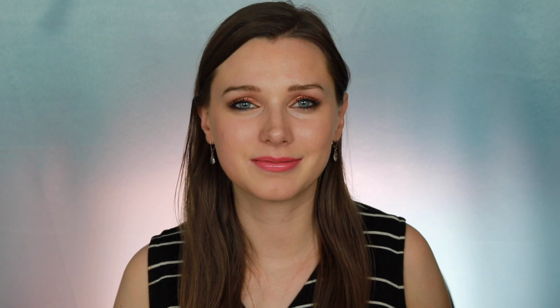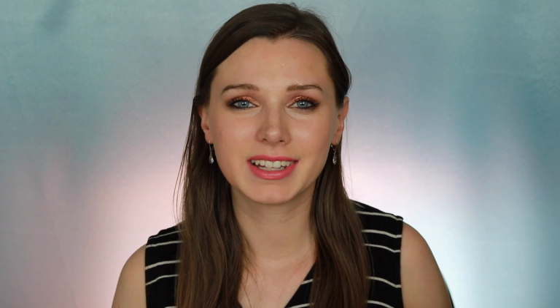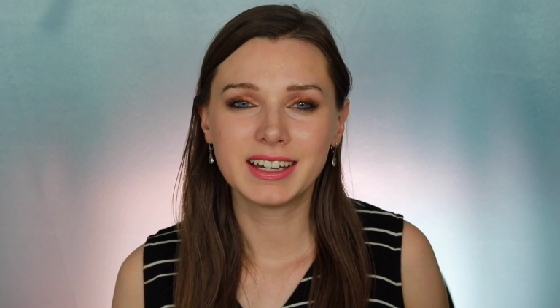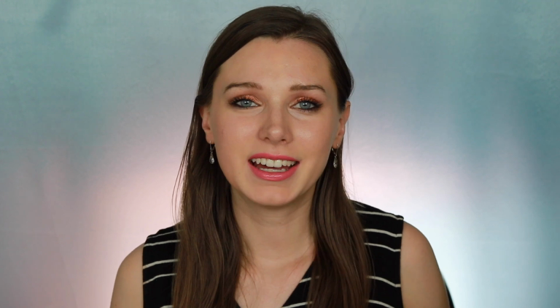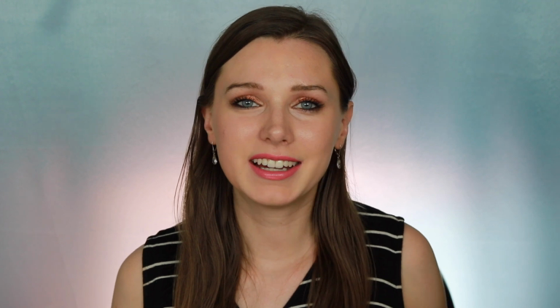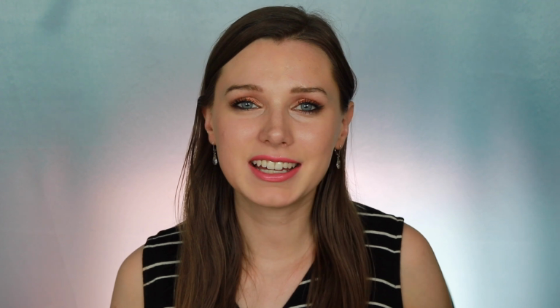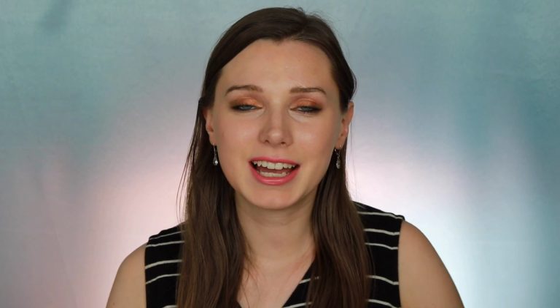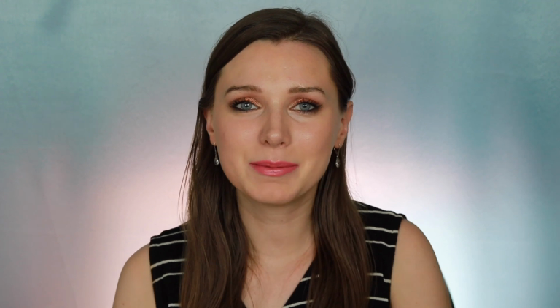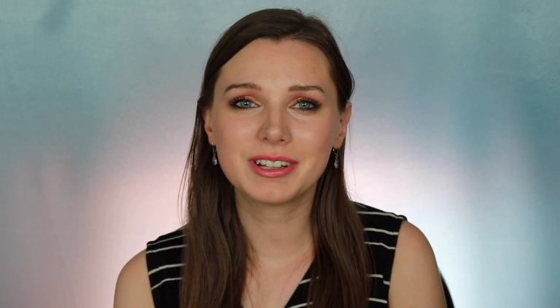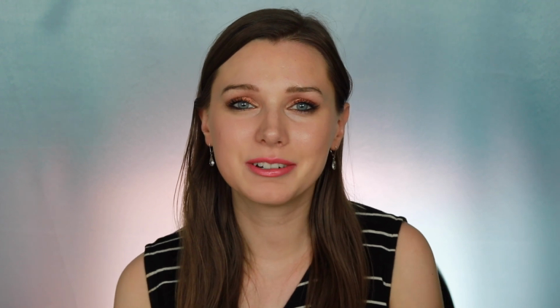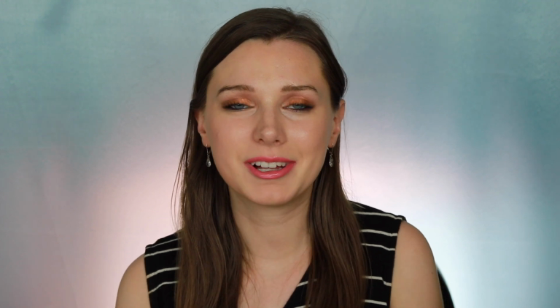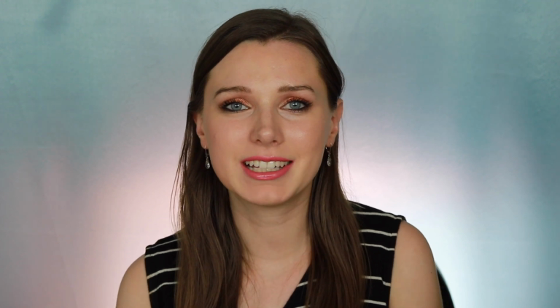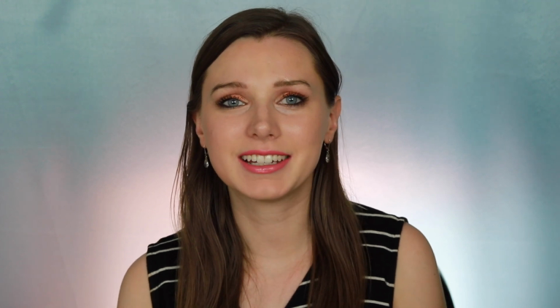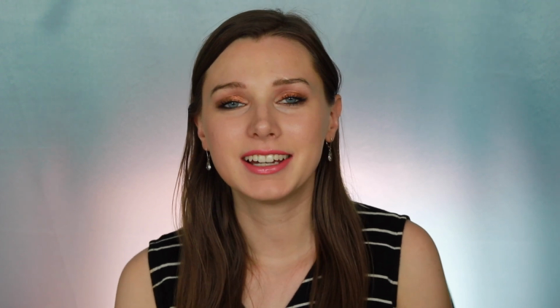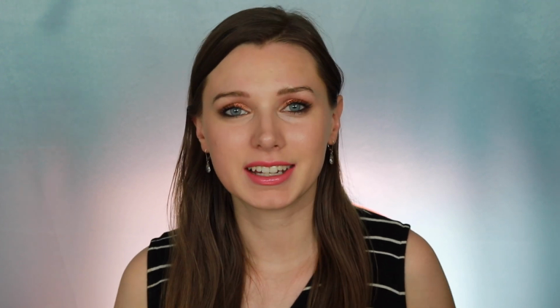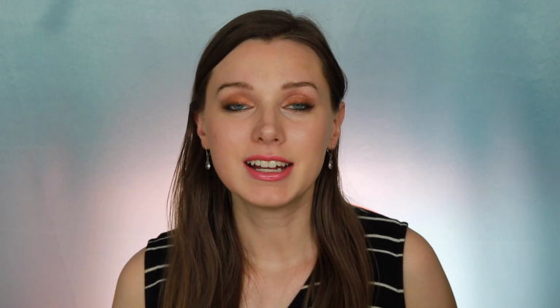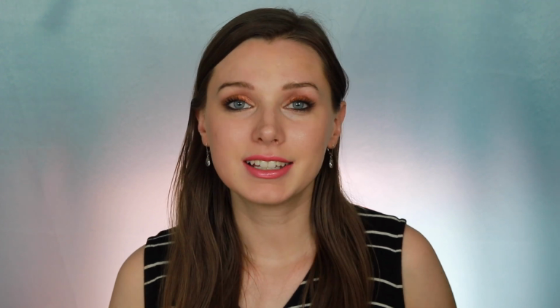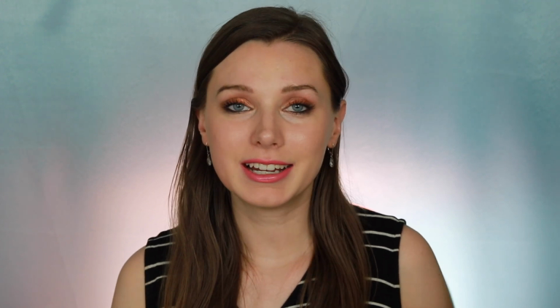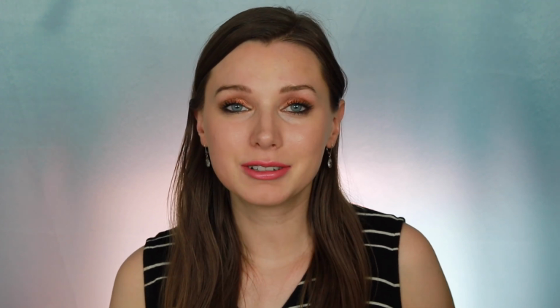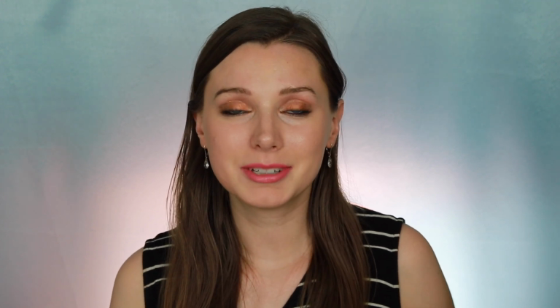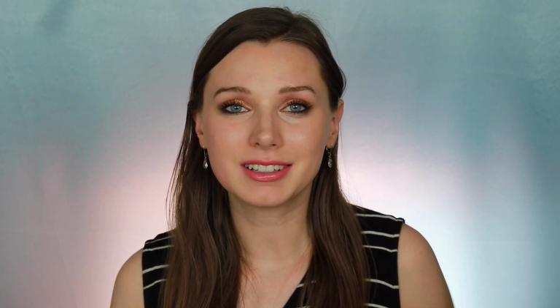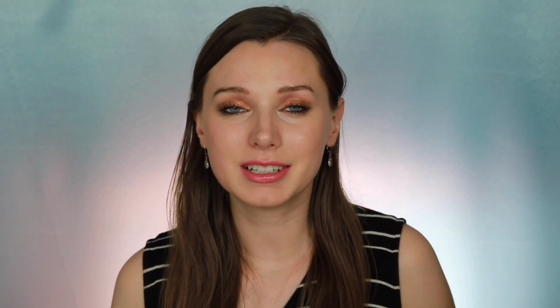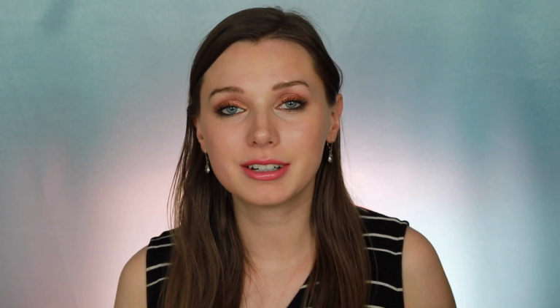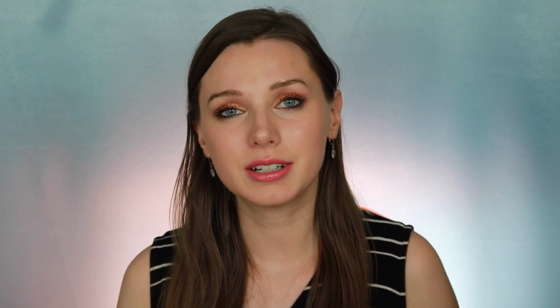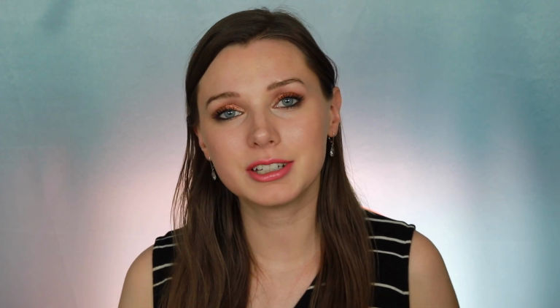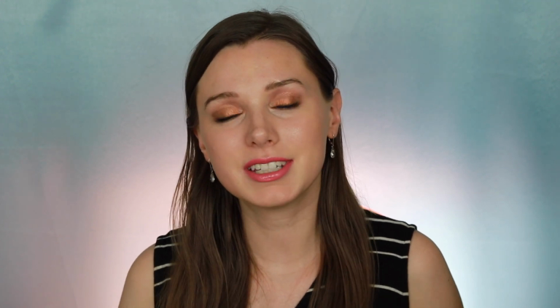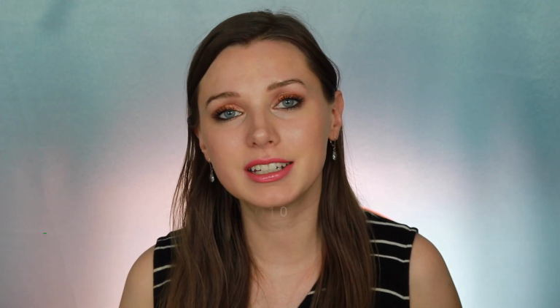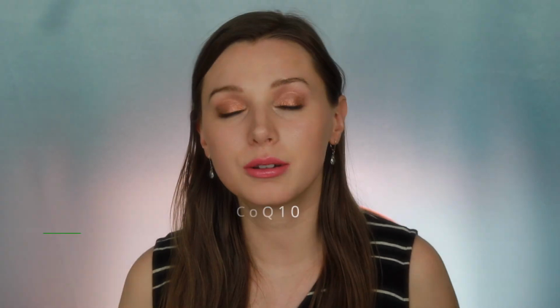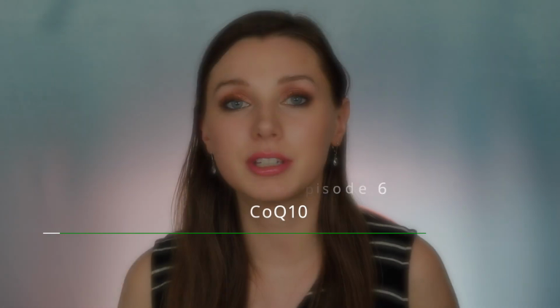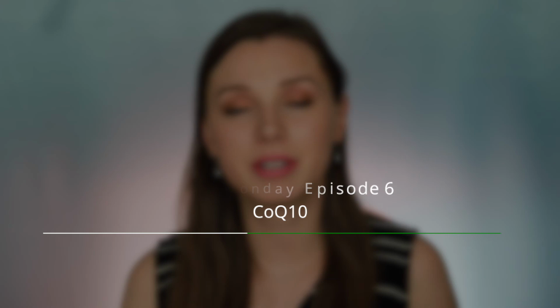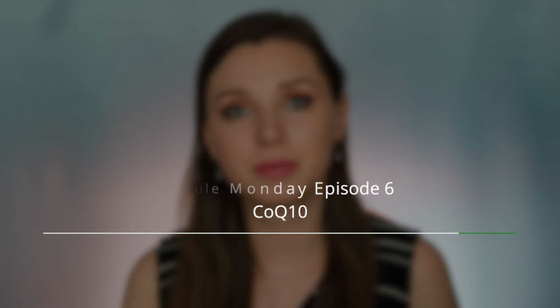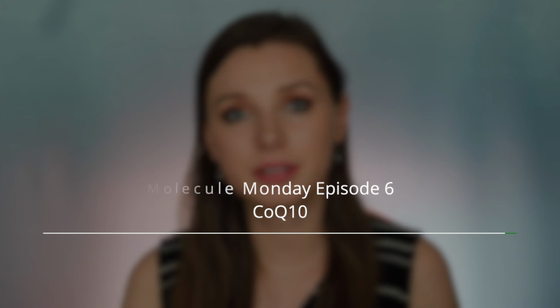Hey guys, happy Molecule Monday. Today I'm going to be talking about CoQ10, or ubiquinone.